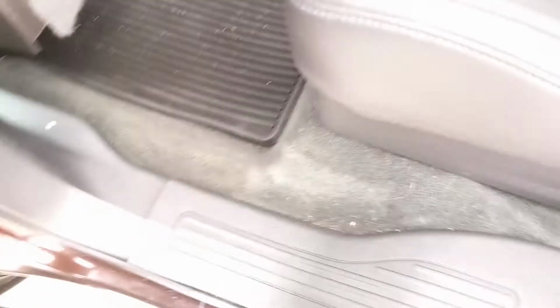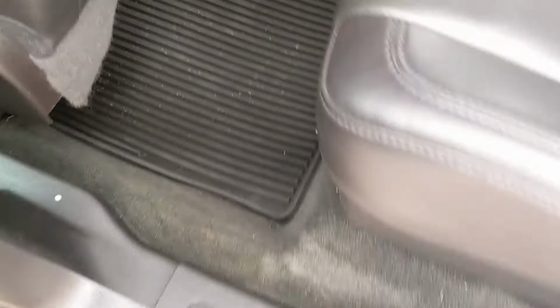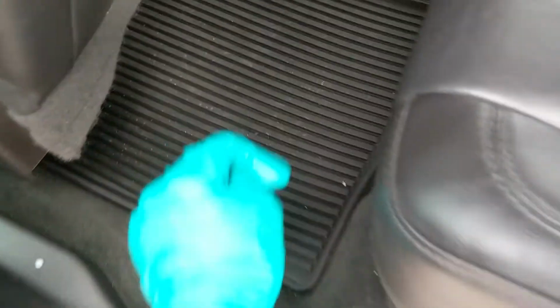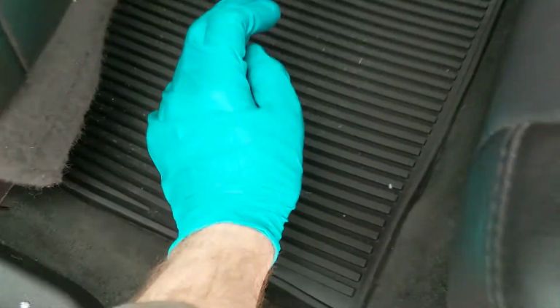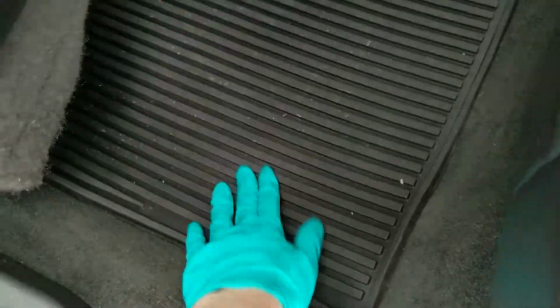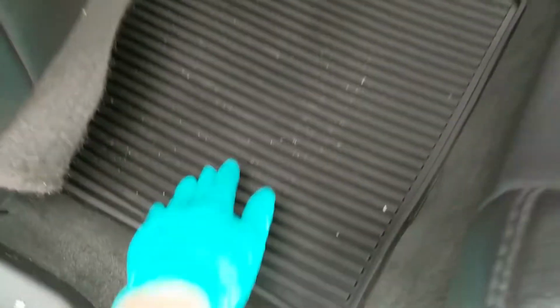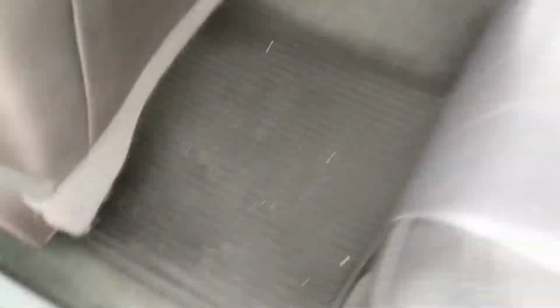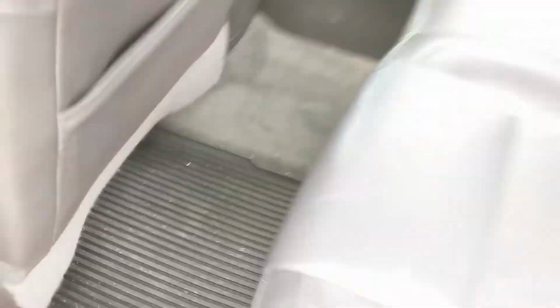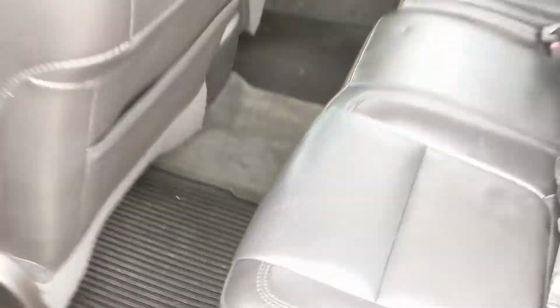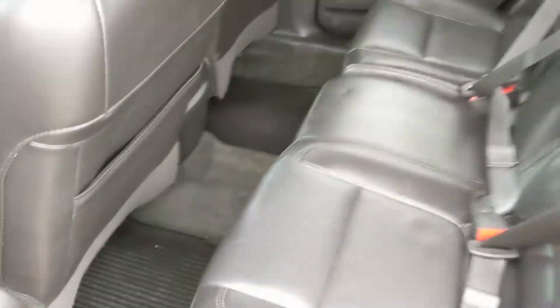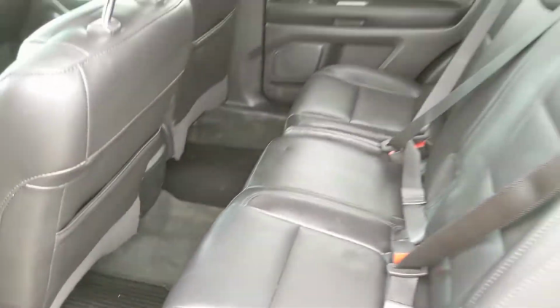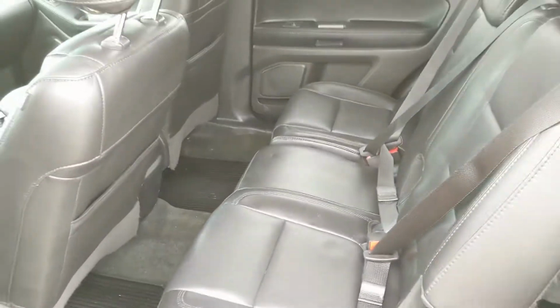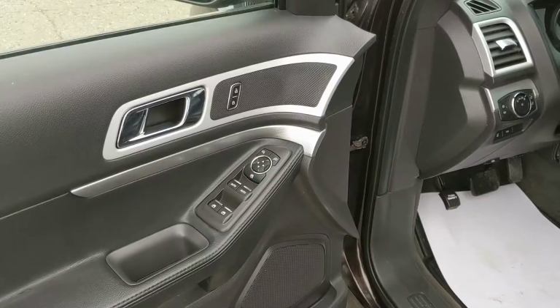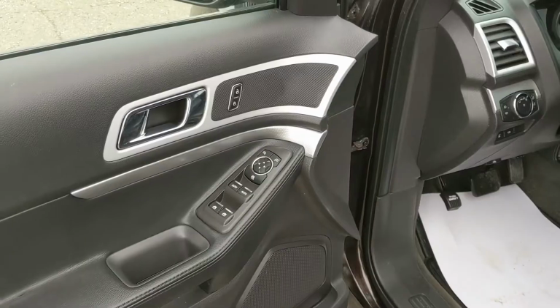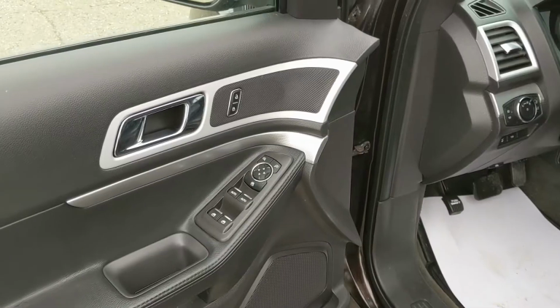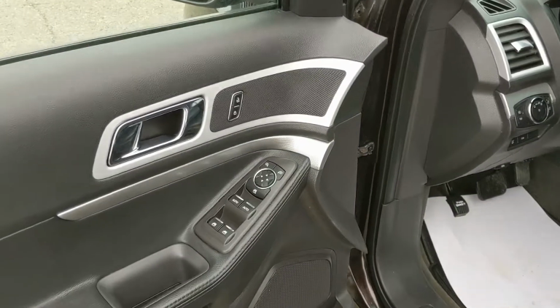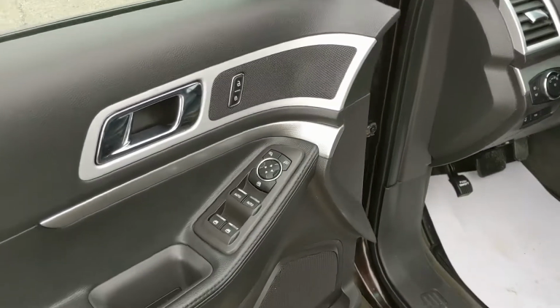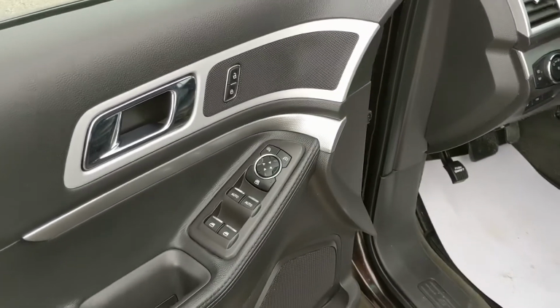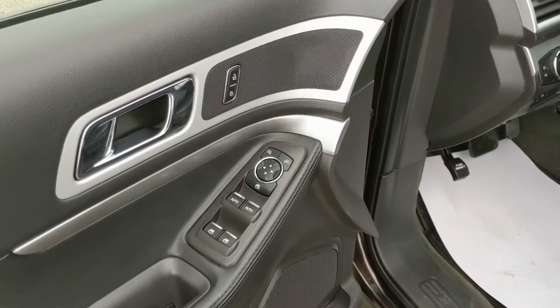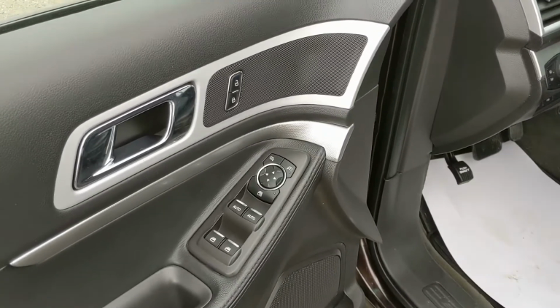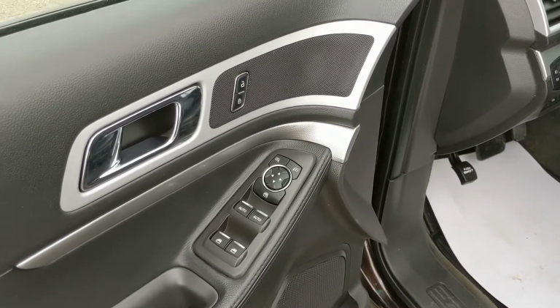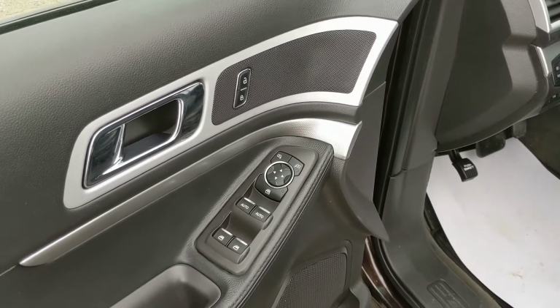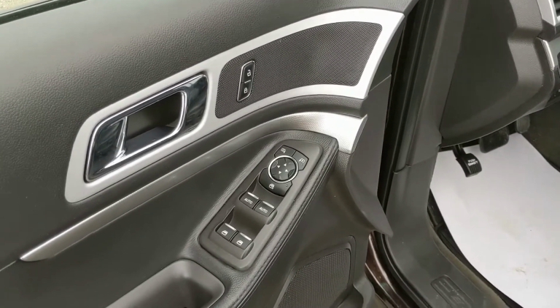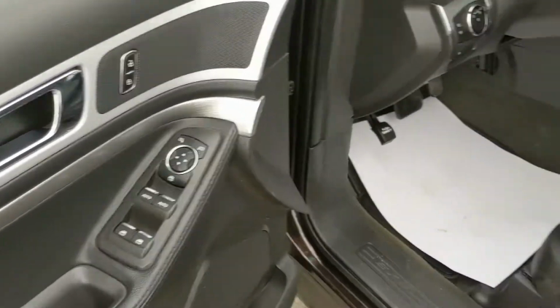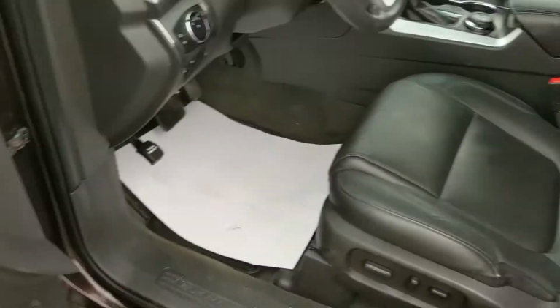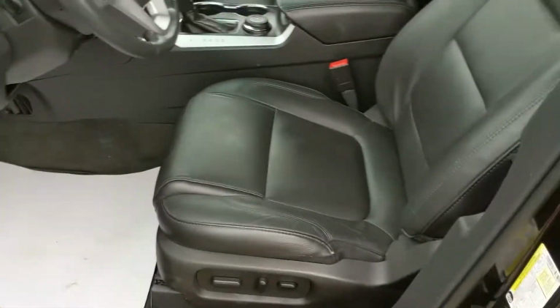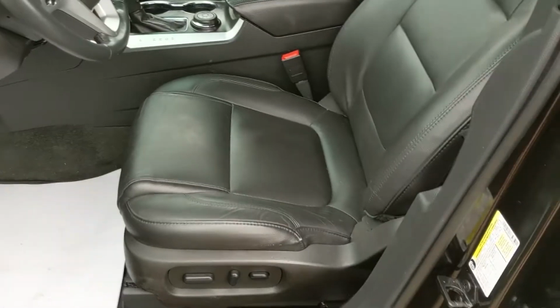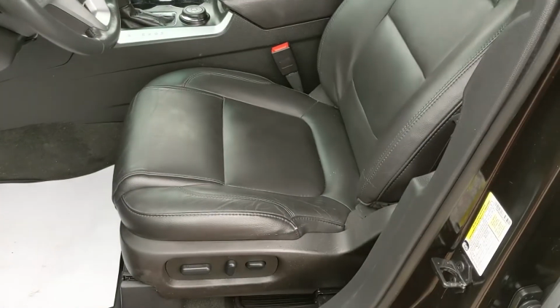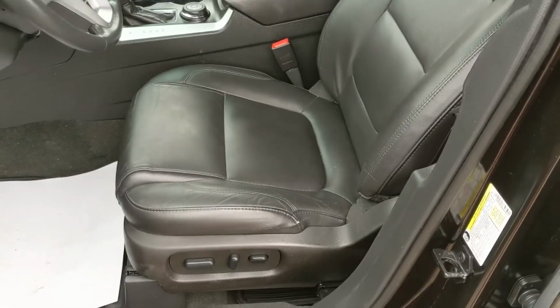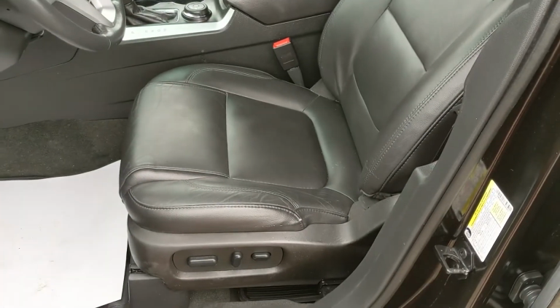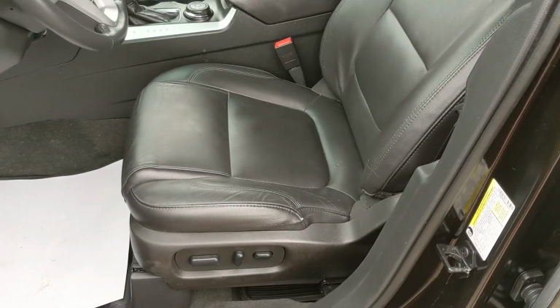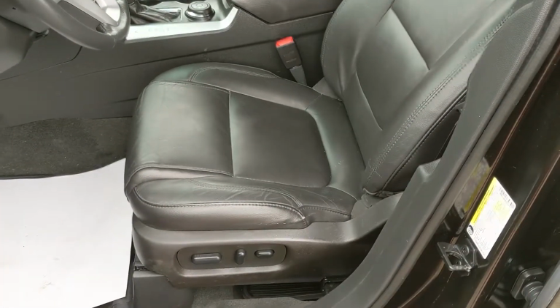There are rubber floor mats throughout the vehicle as well, and now looking in the front where you have power windows, power mirrors, and power locks, as well as a fully powered adjustable driver's seat.